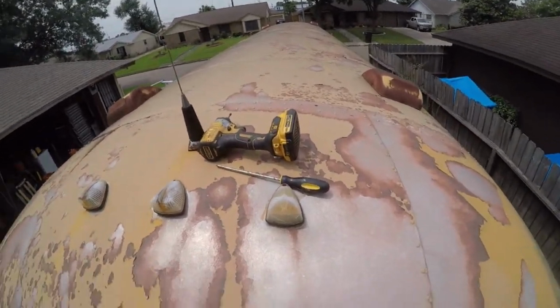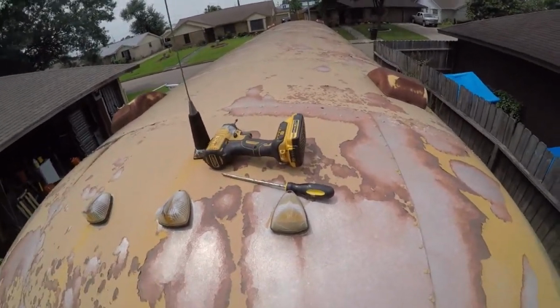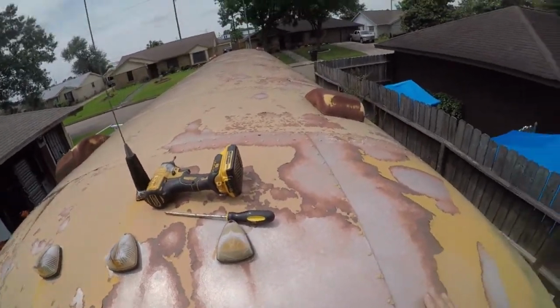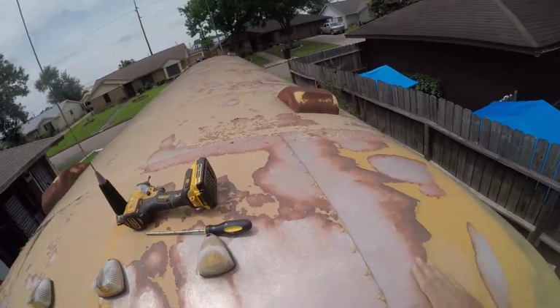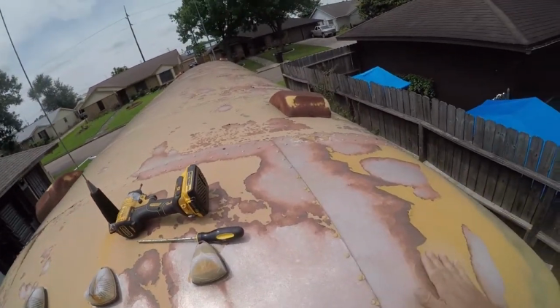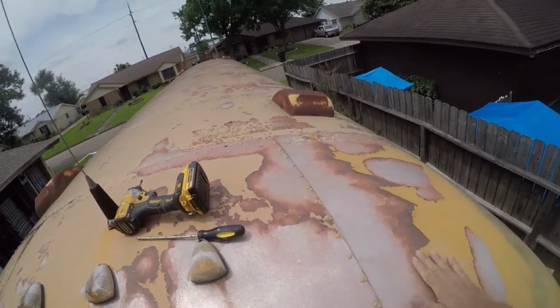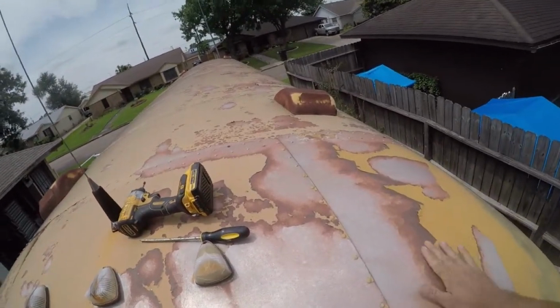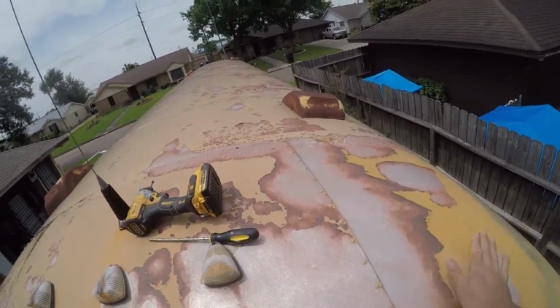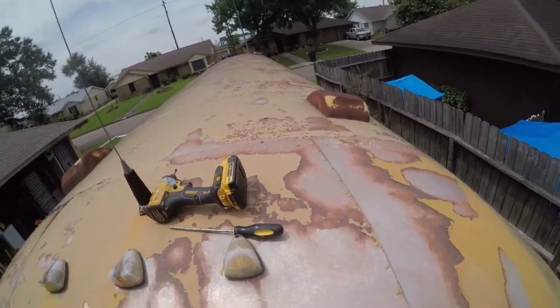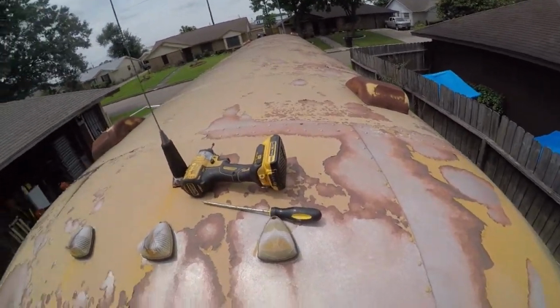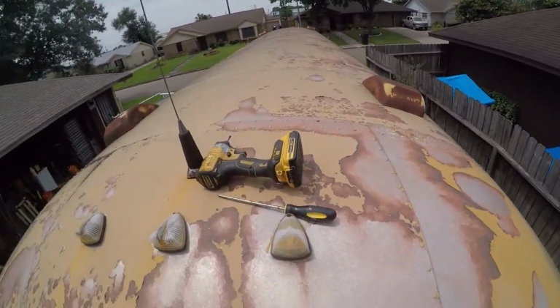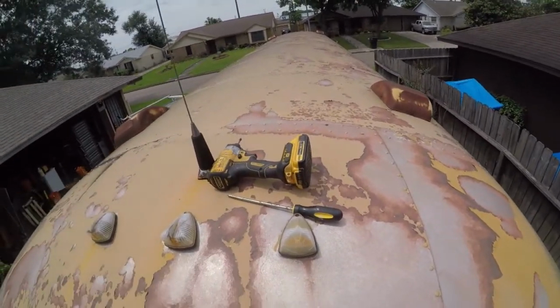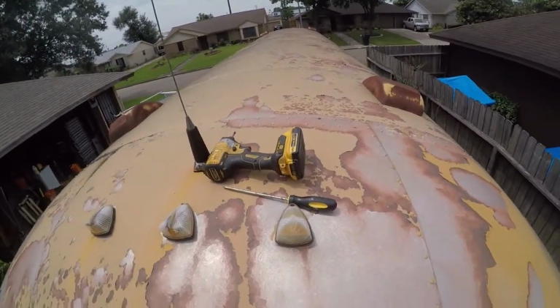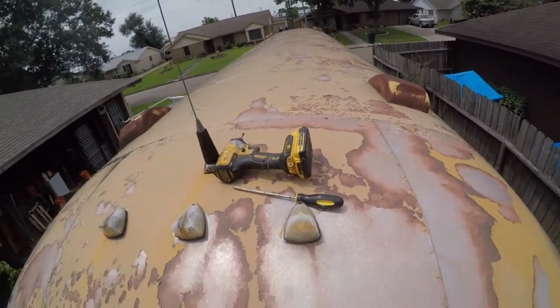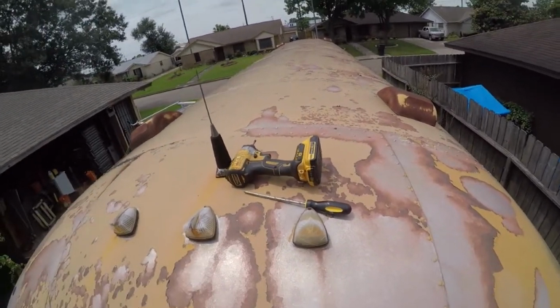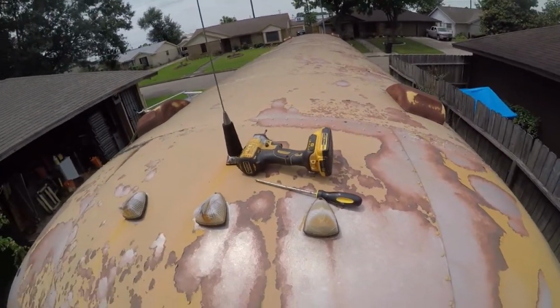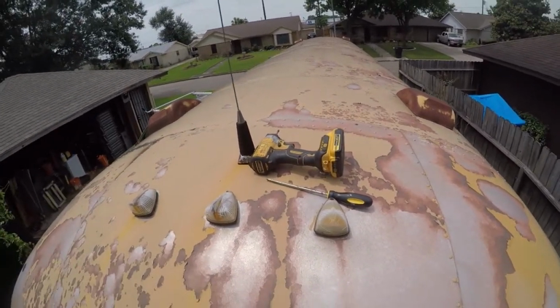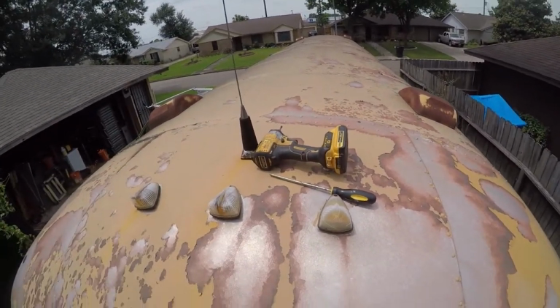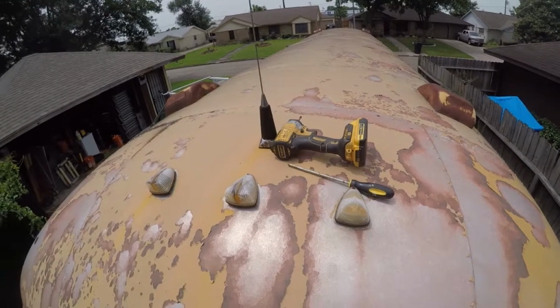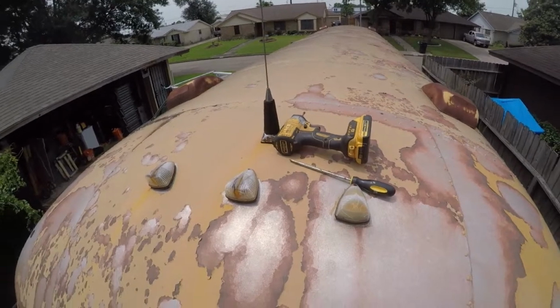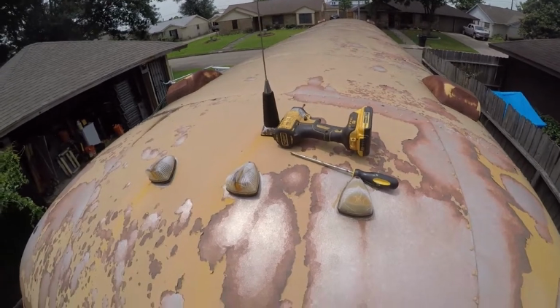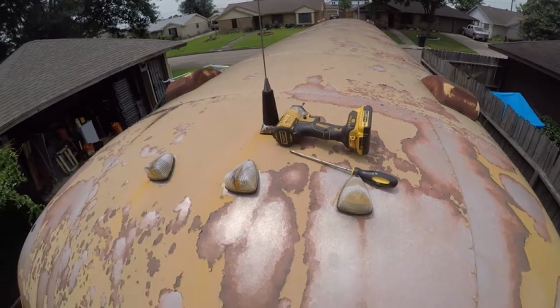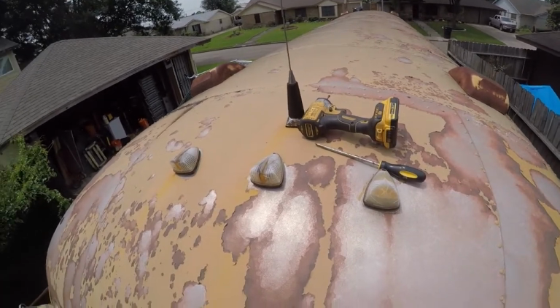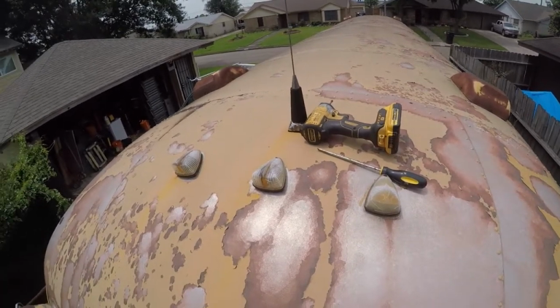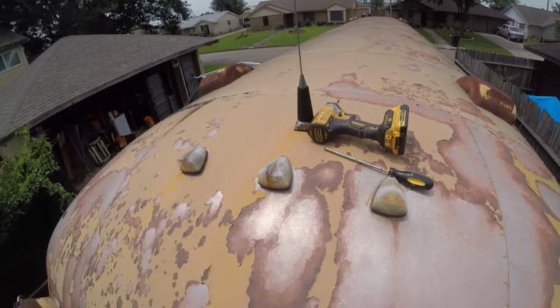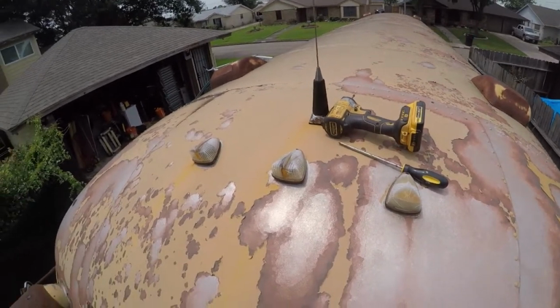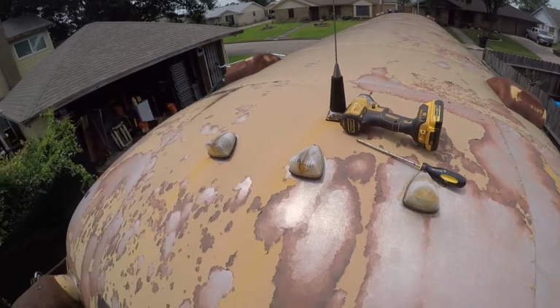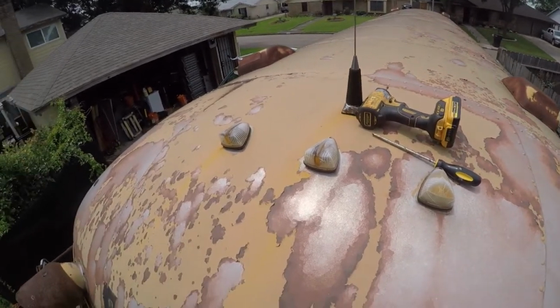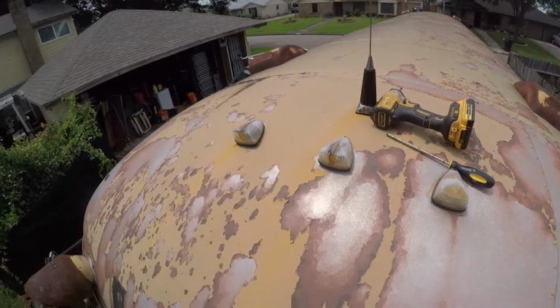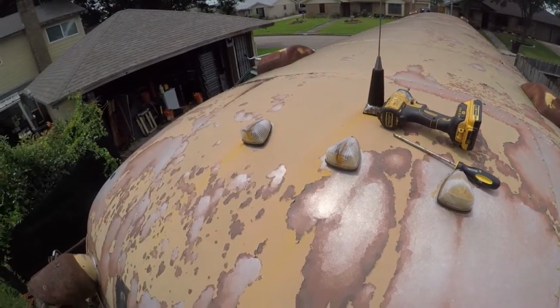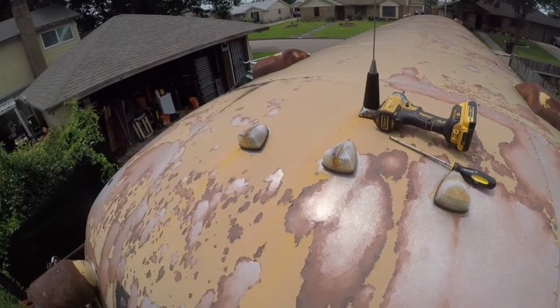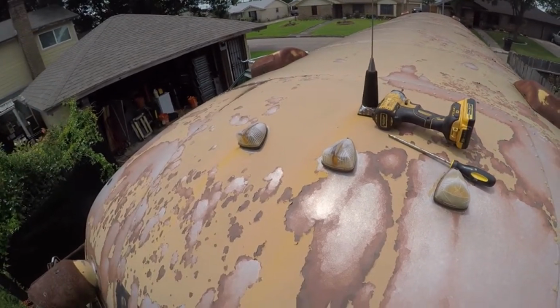I'm gonna be pressure washing up here at some point in the near future. This doesn't look too bad.